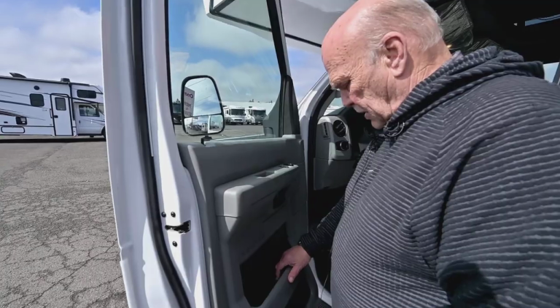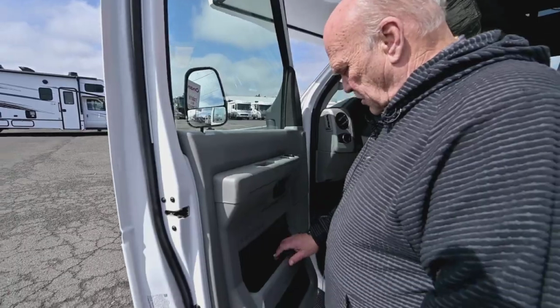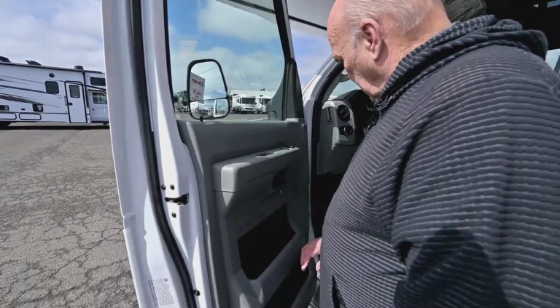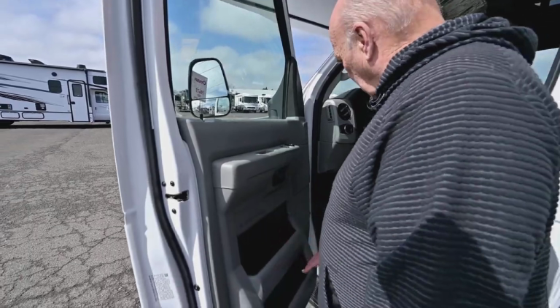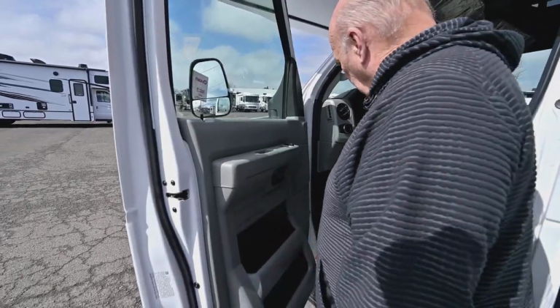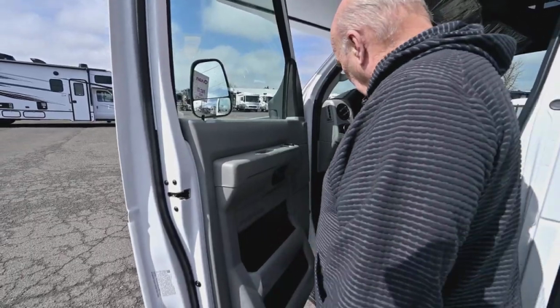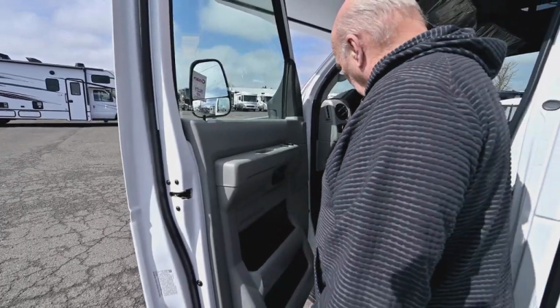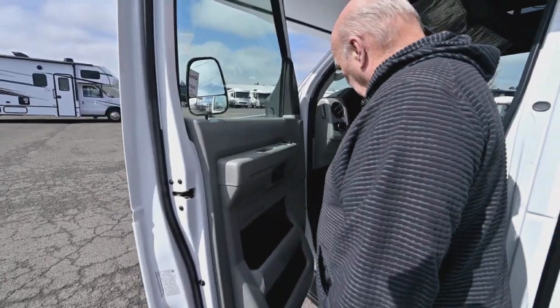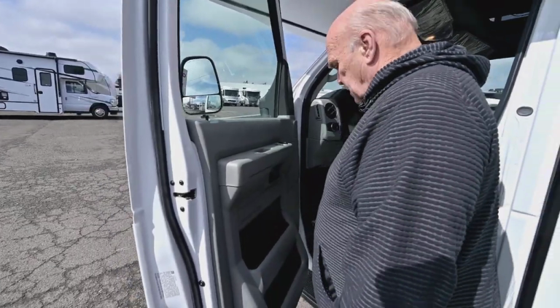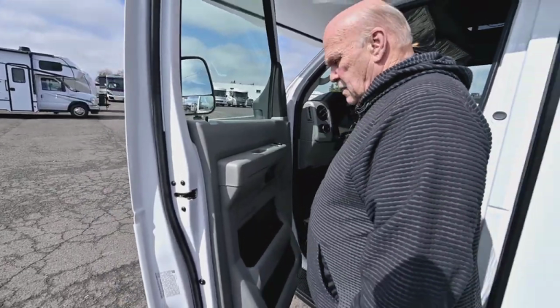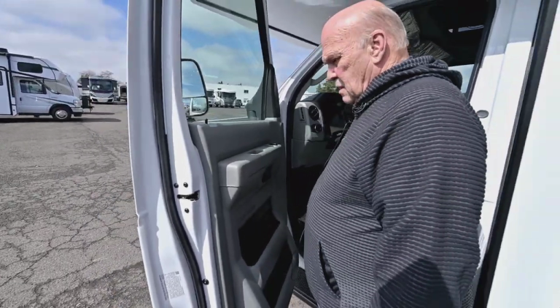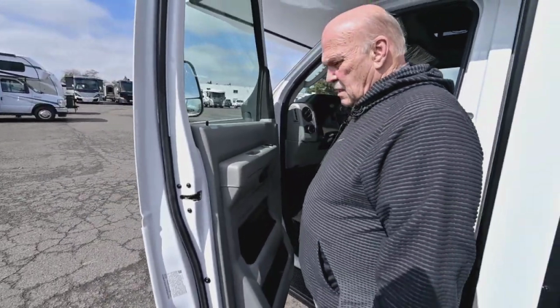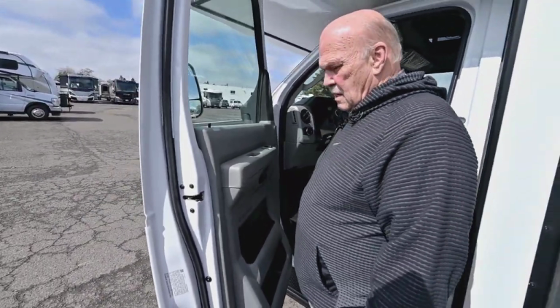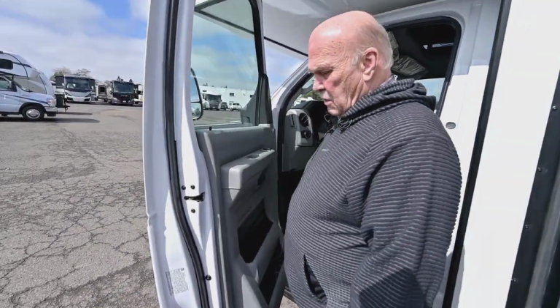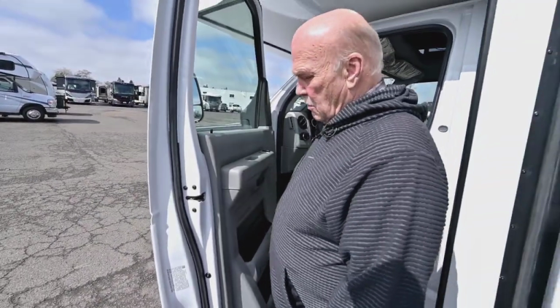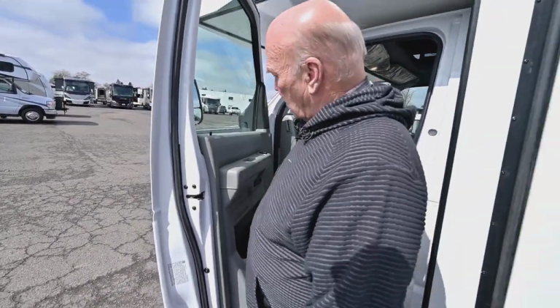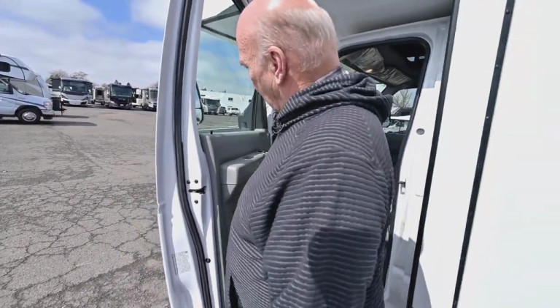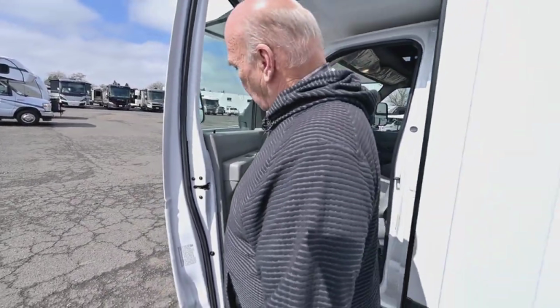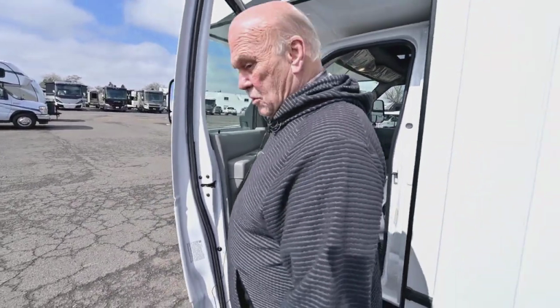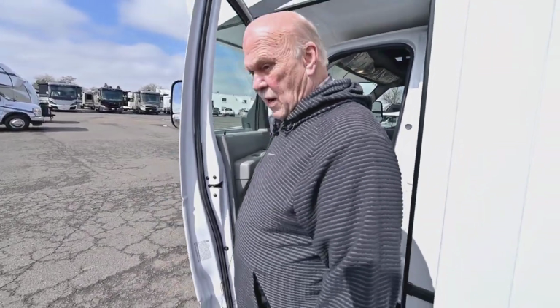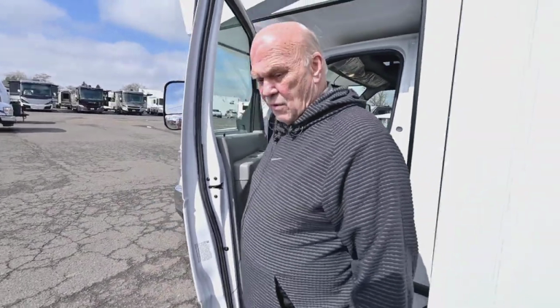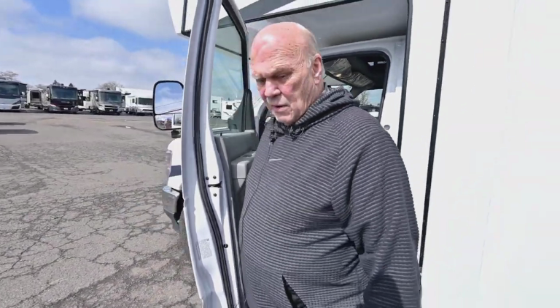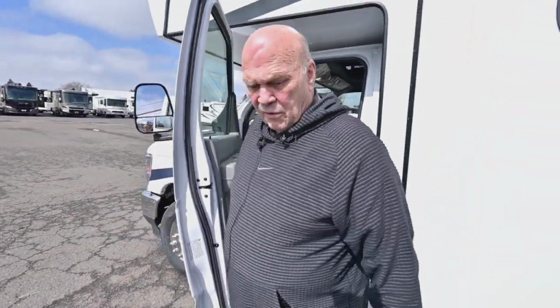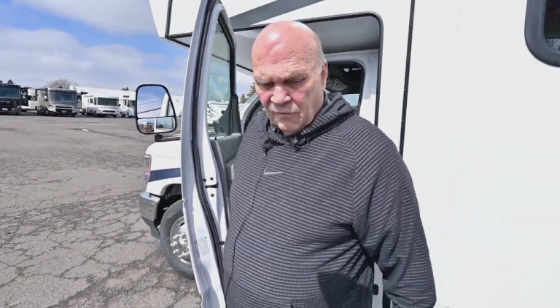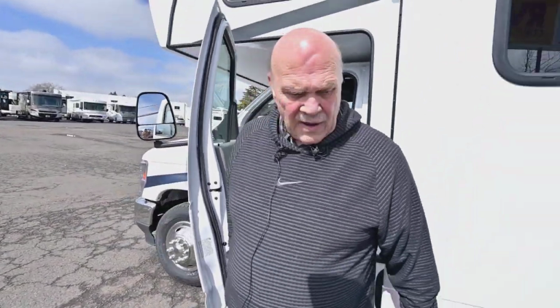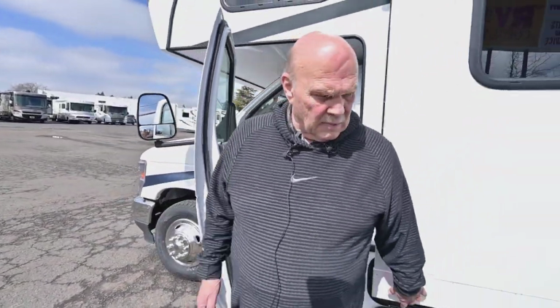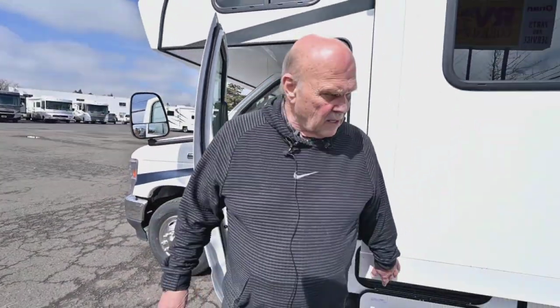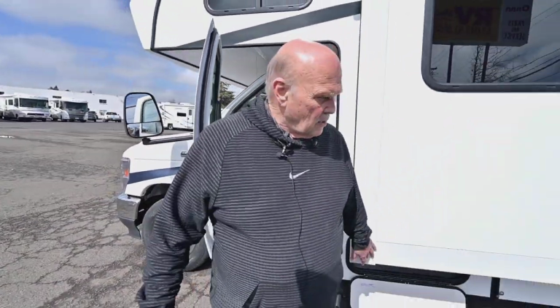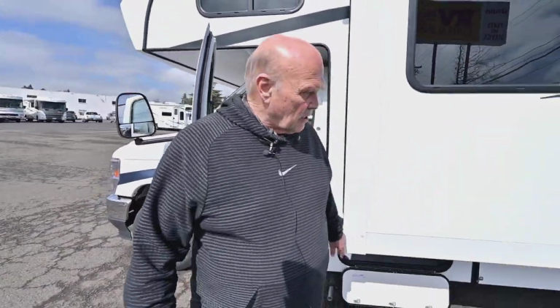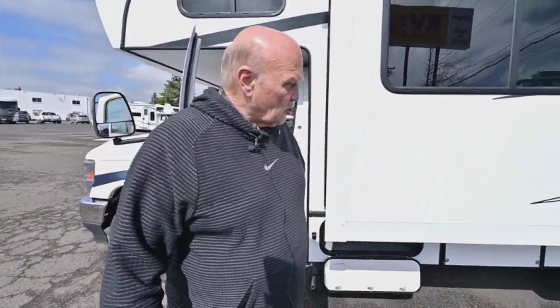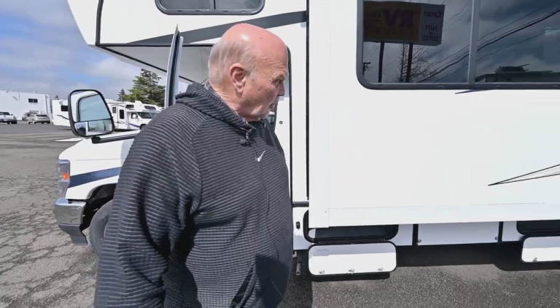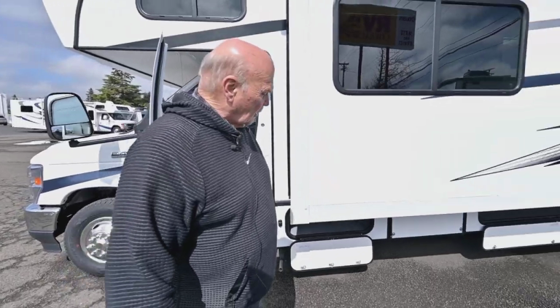The seats are real comfortable. Like all new cars today, everything is power, with plenty of places to put things and be real comfortable to drive around with your family.